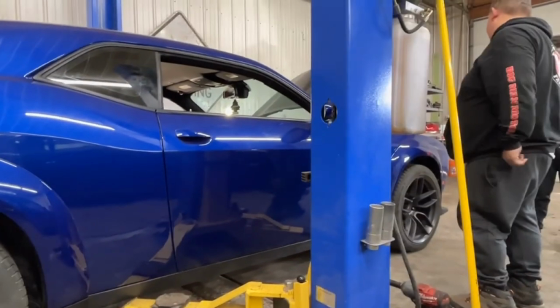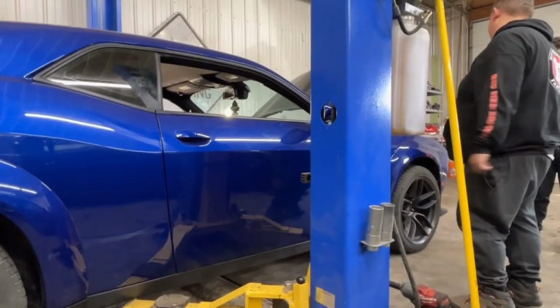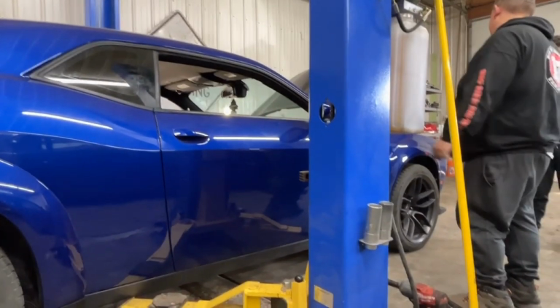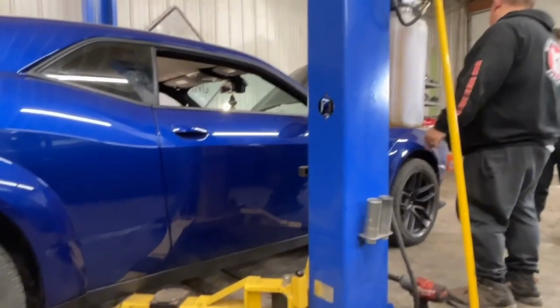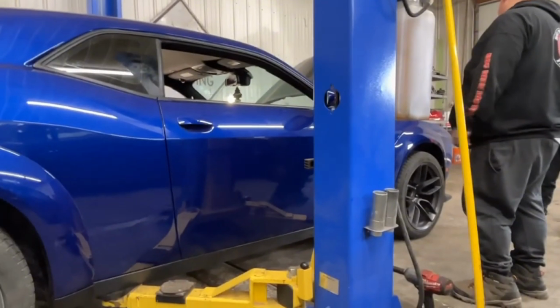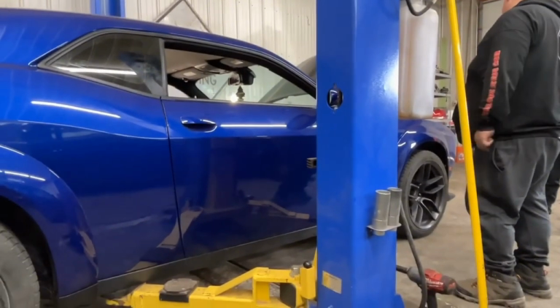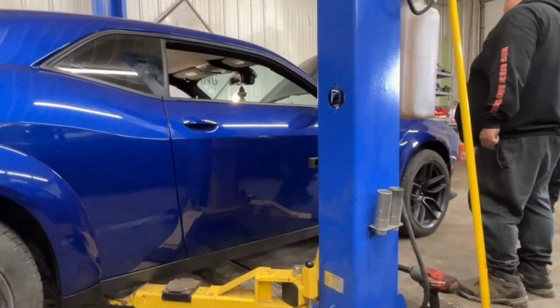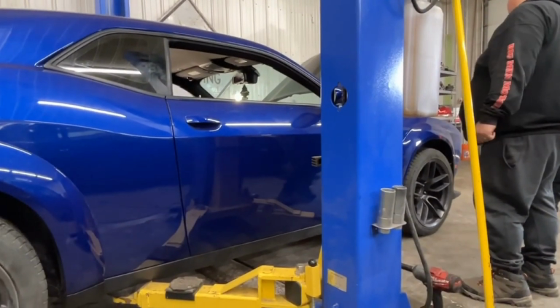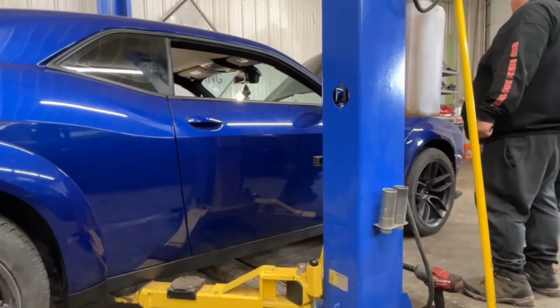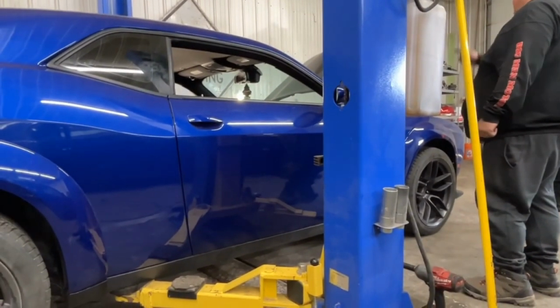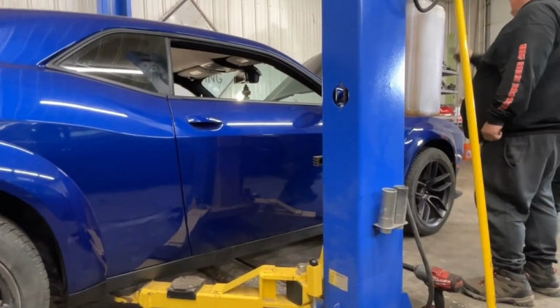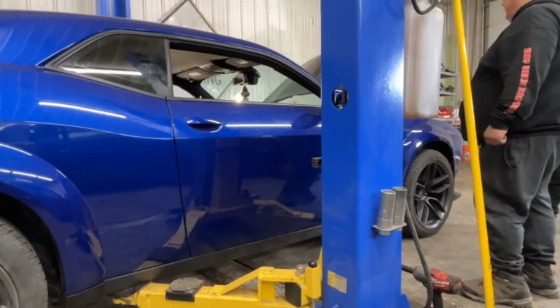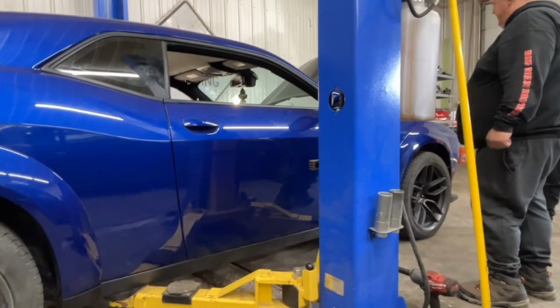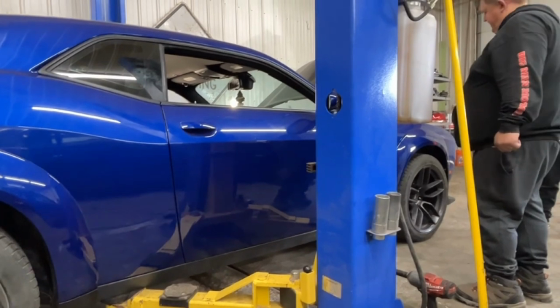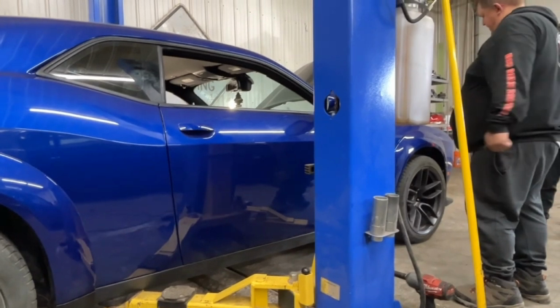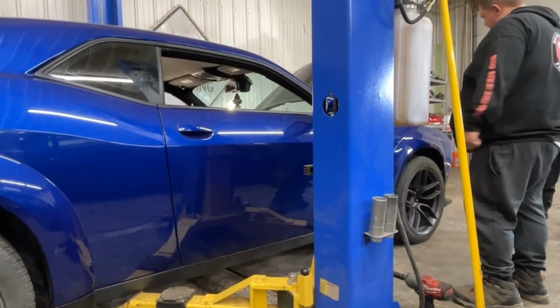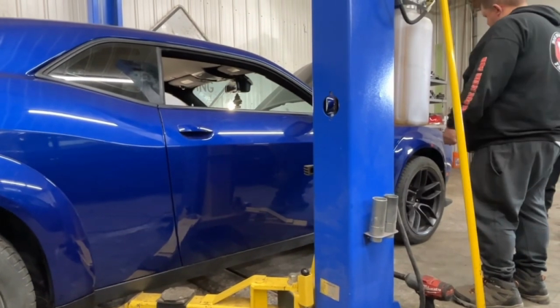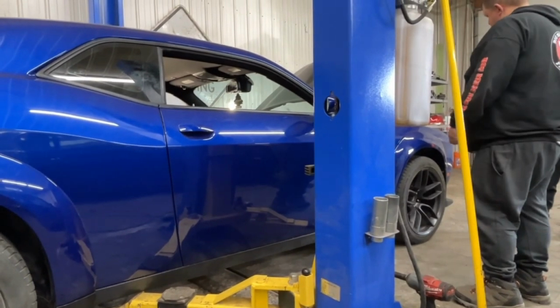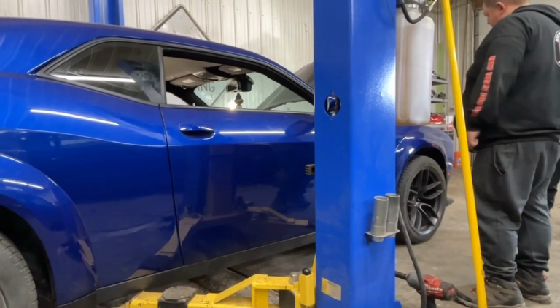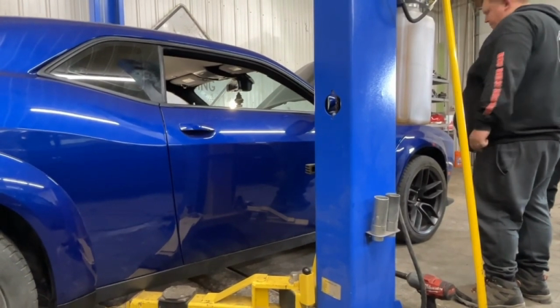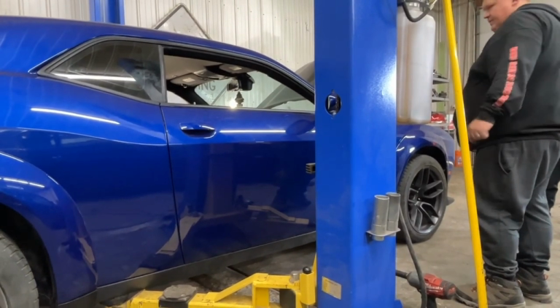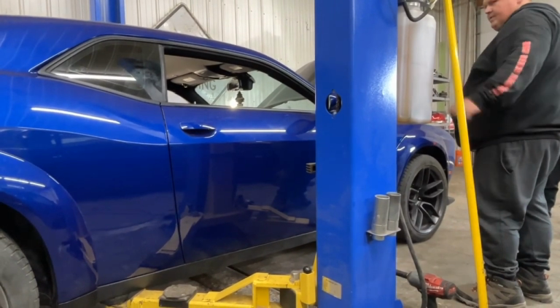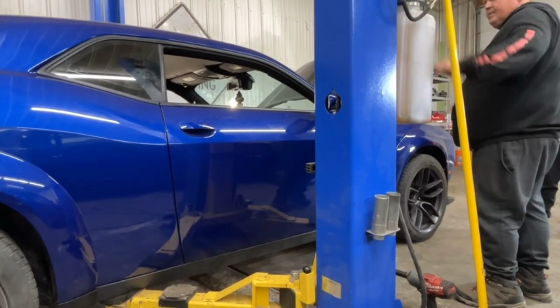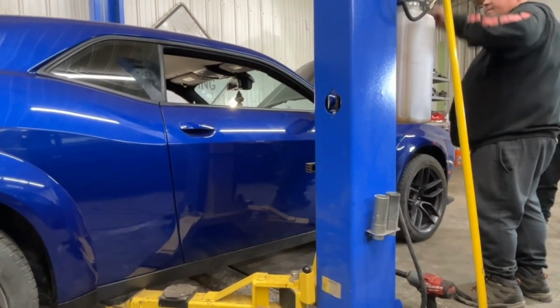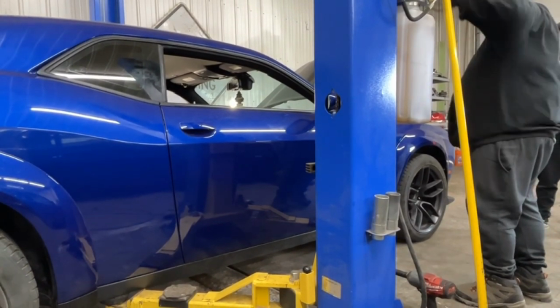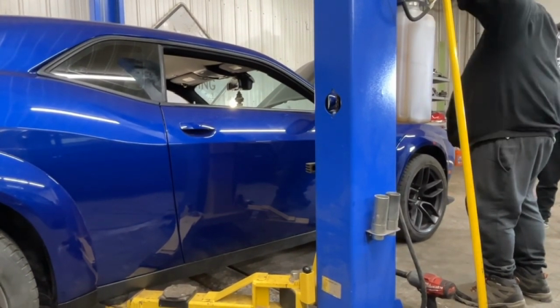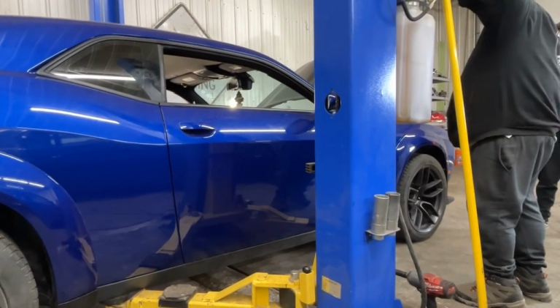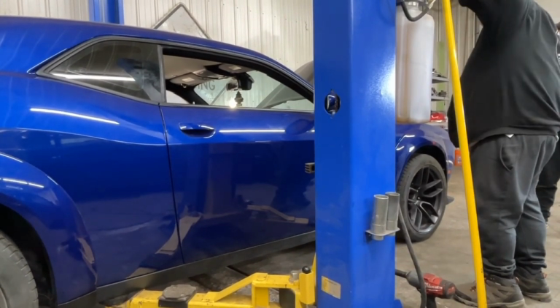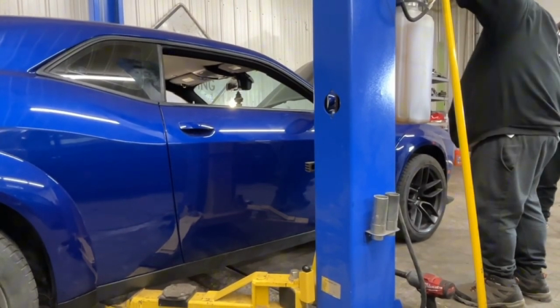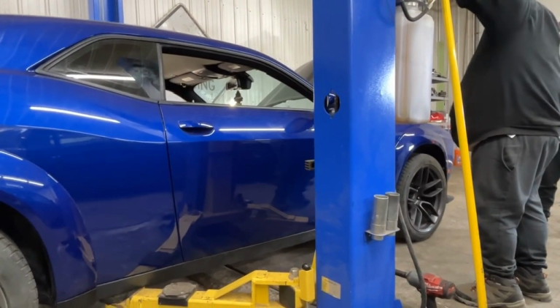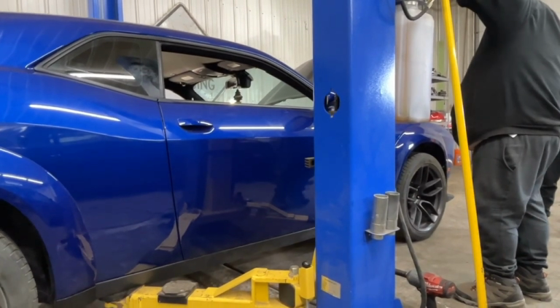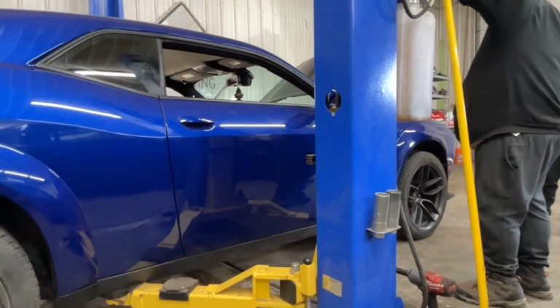The inner fender needs to be trimmed more now.